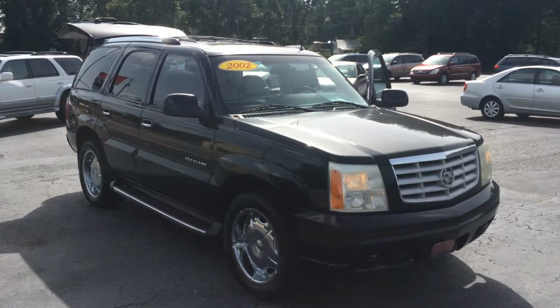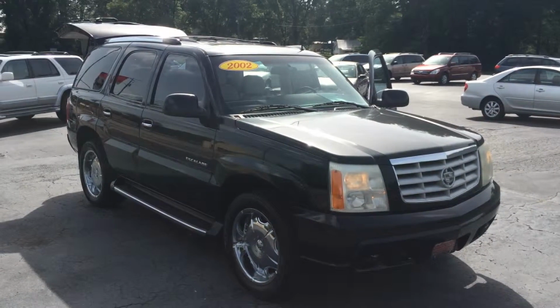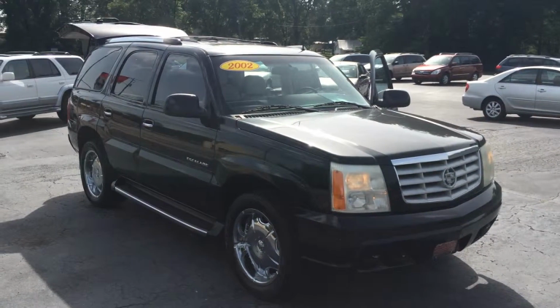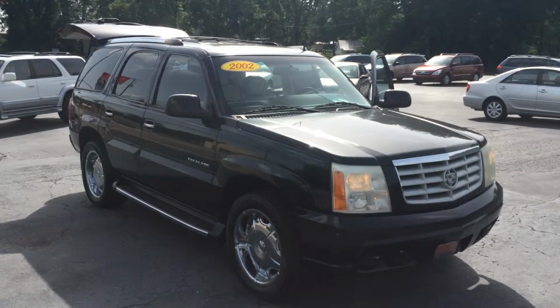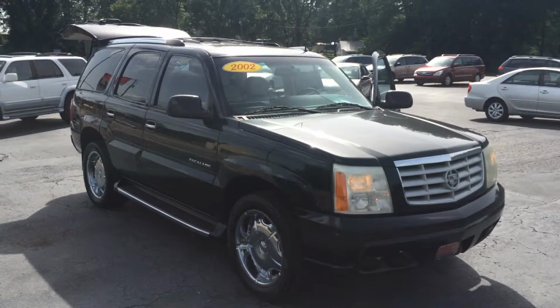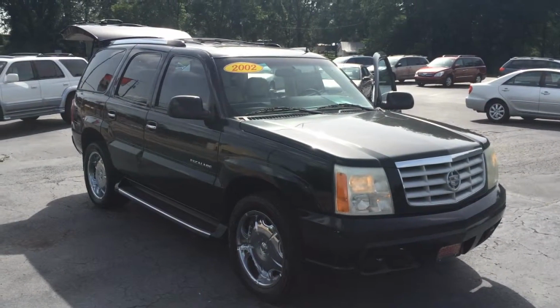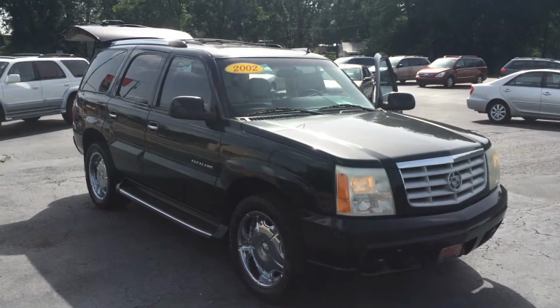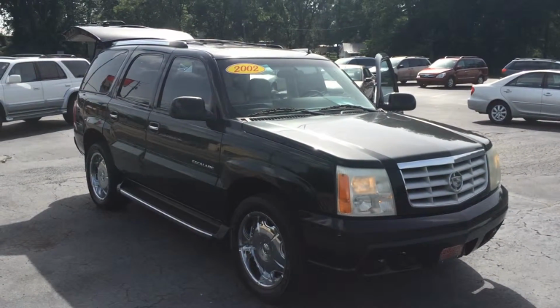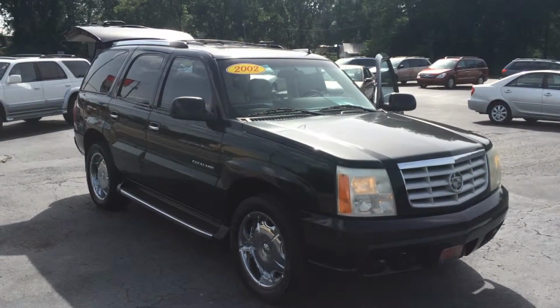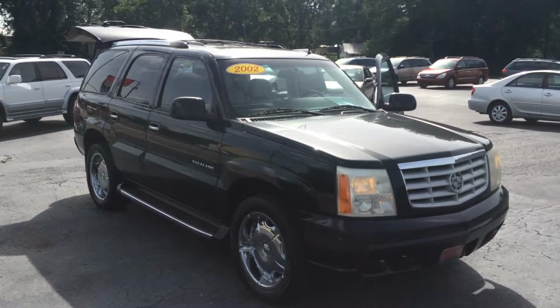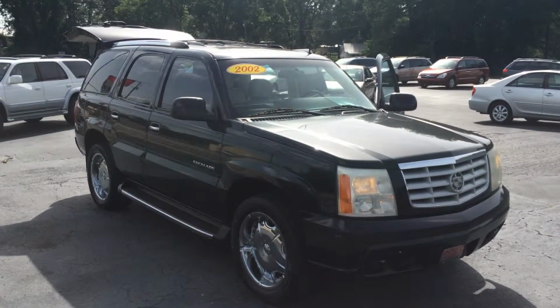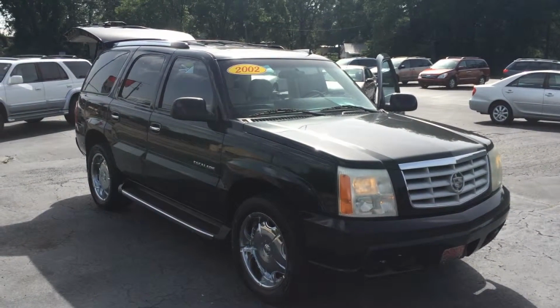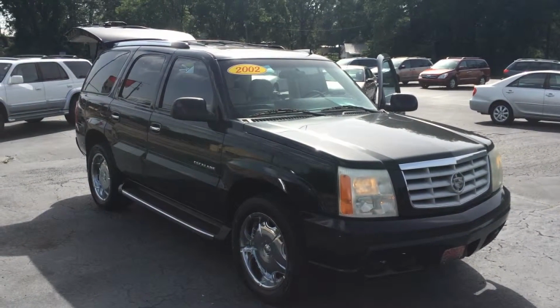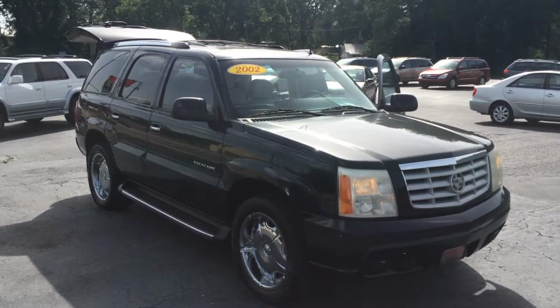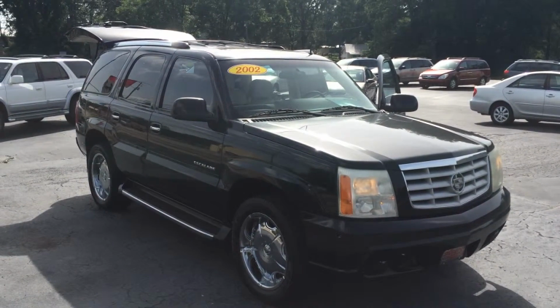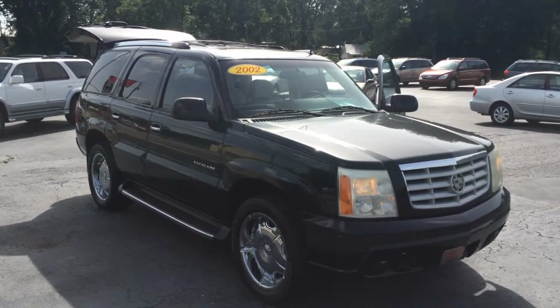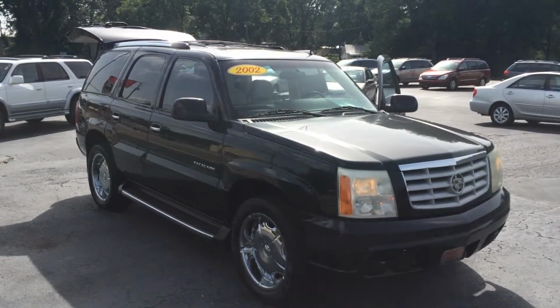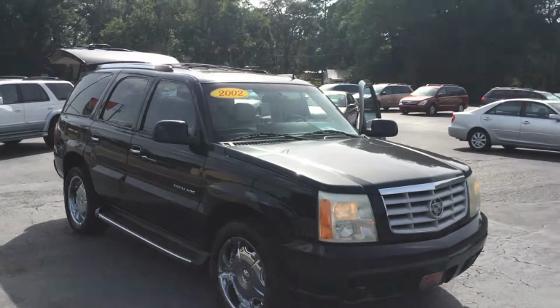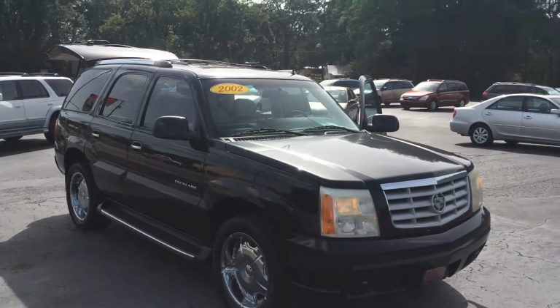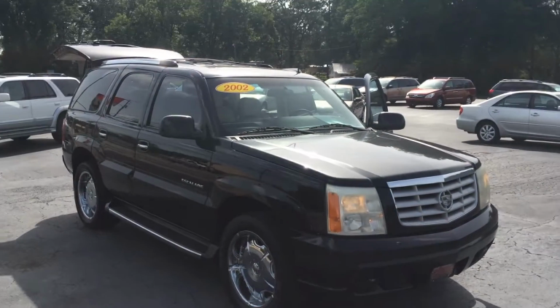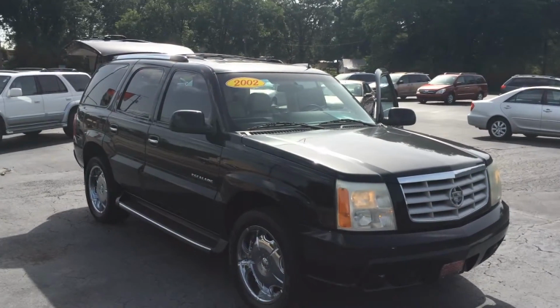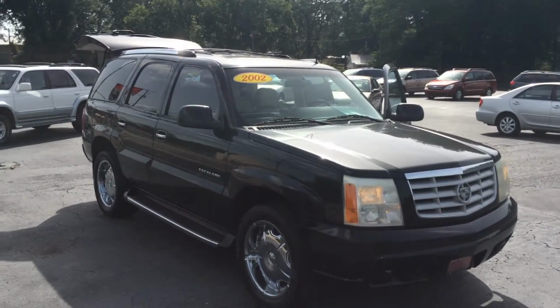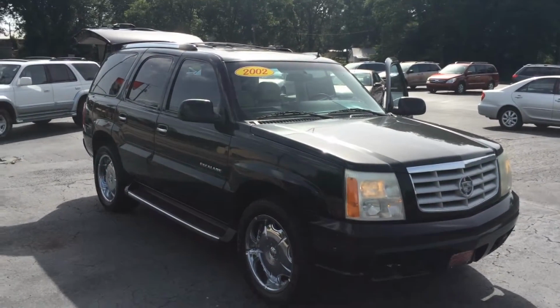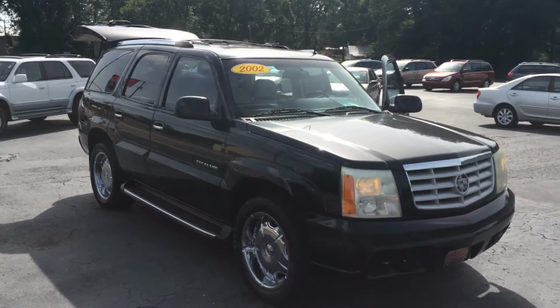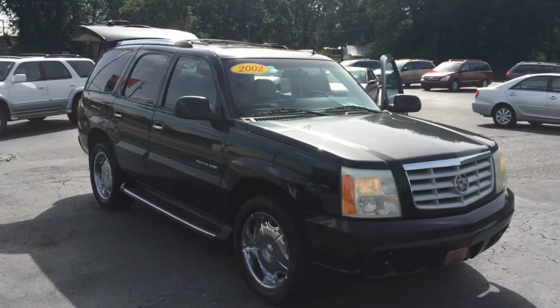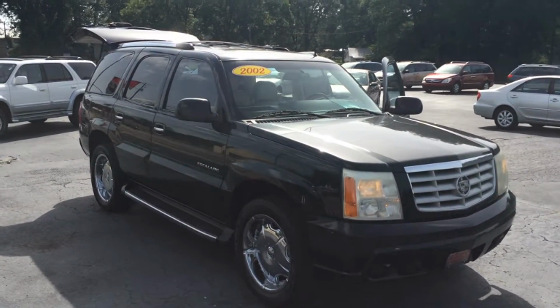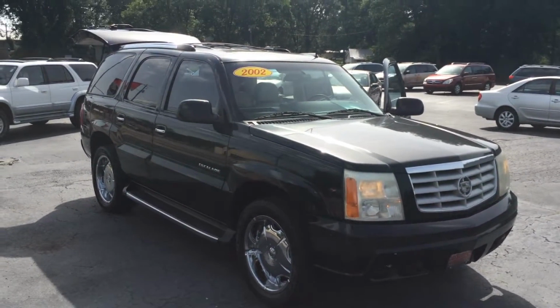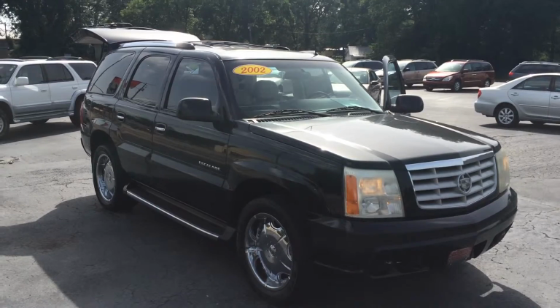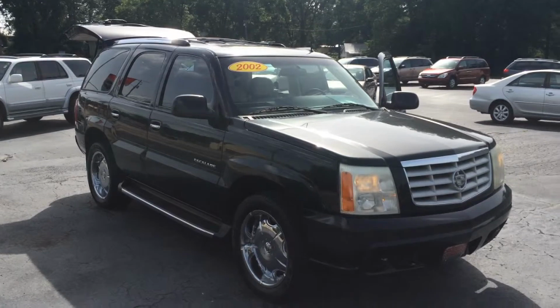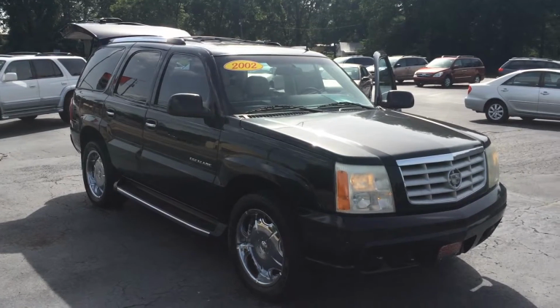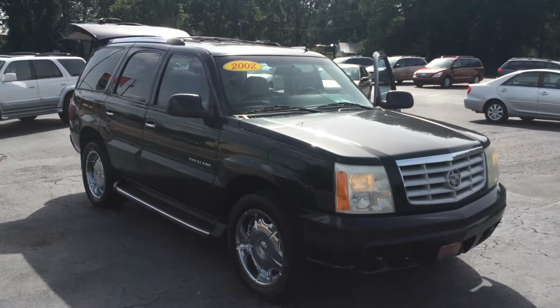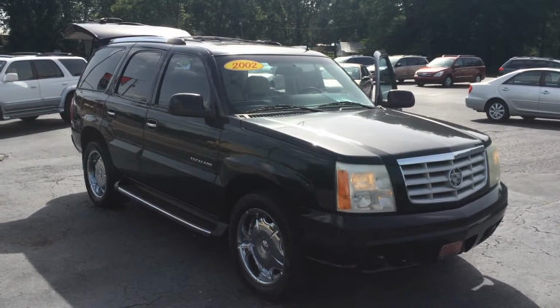Hey, Ms. Baugh, this is Gerald at LaGrange Toyota here with the 2002 Cadillac Escalade.